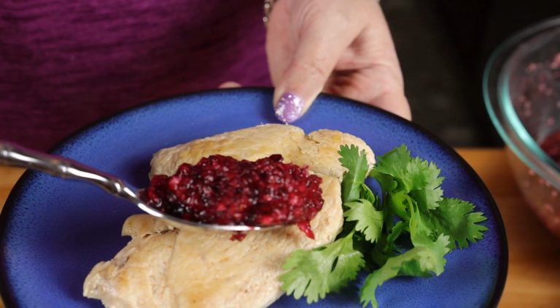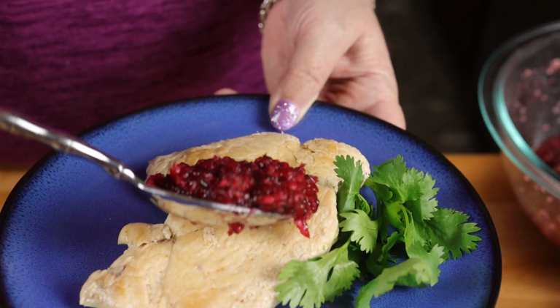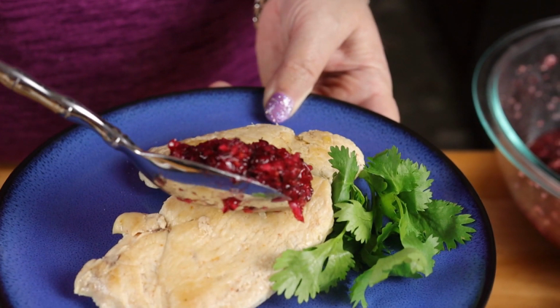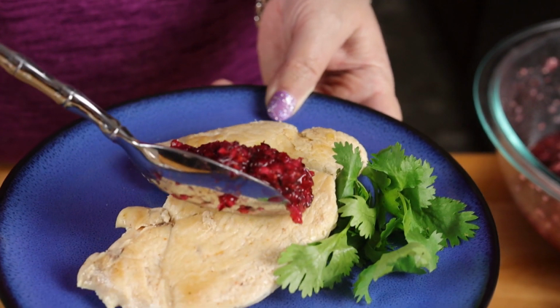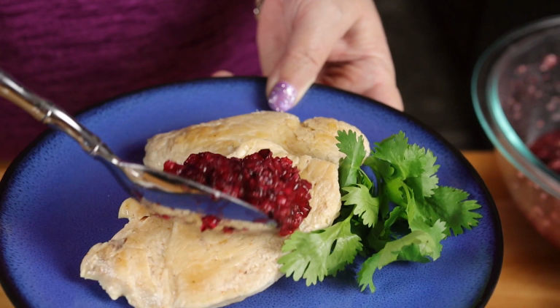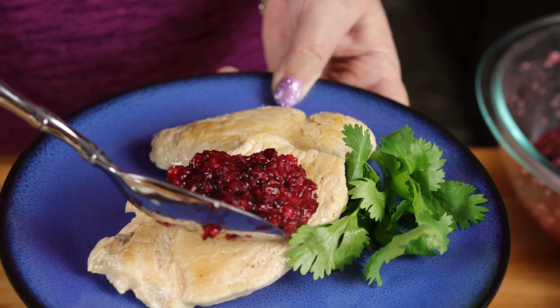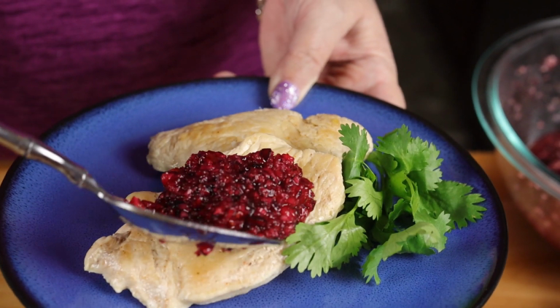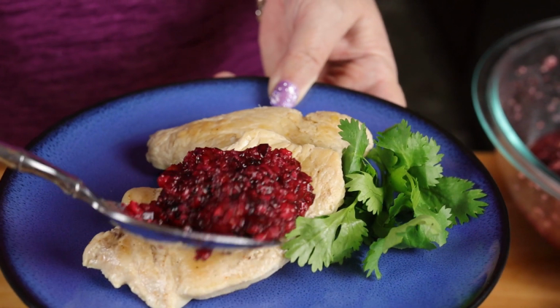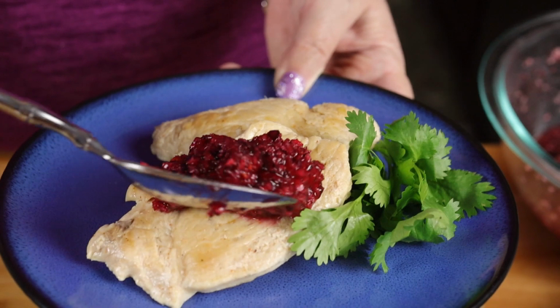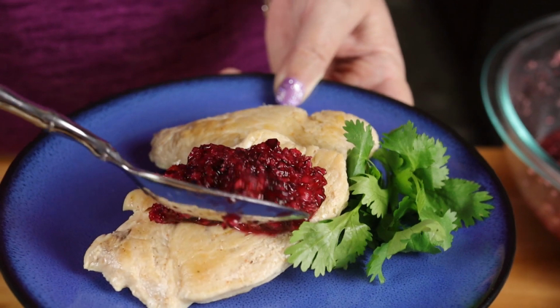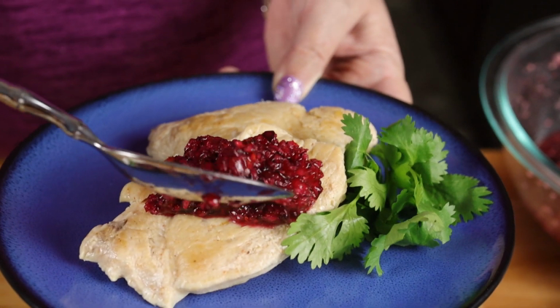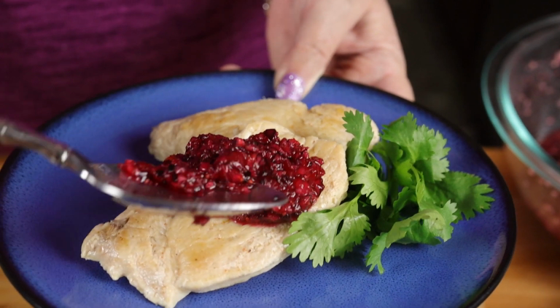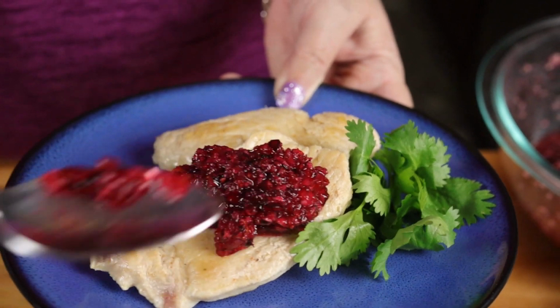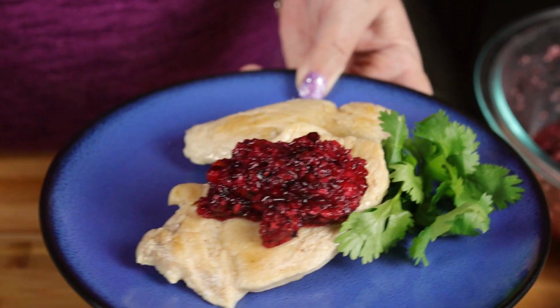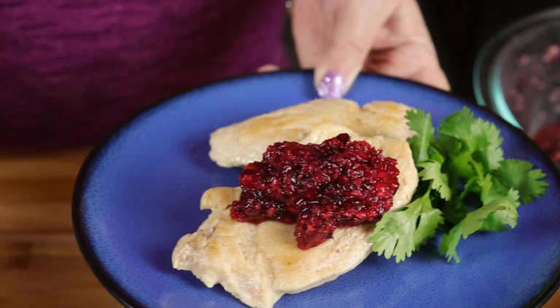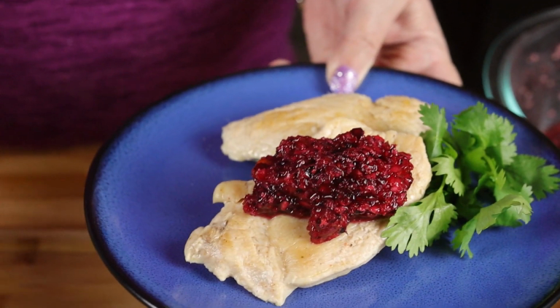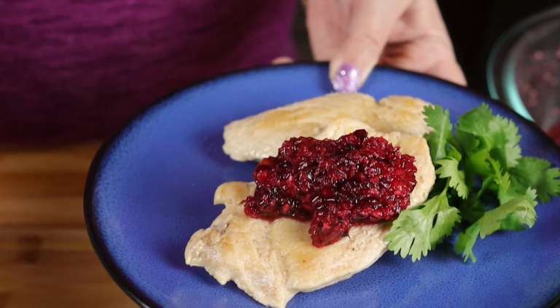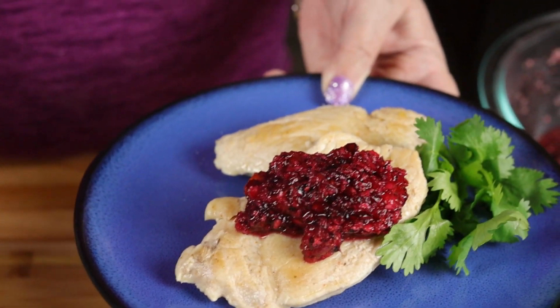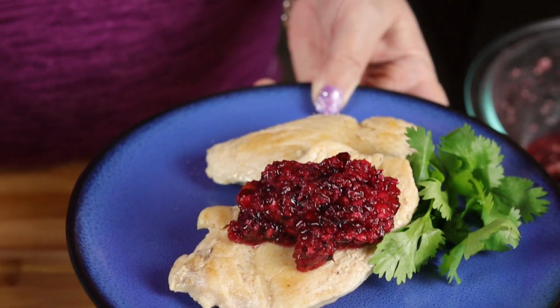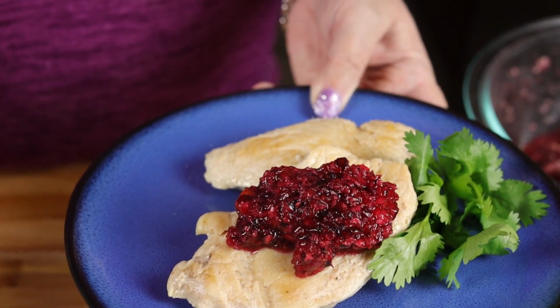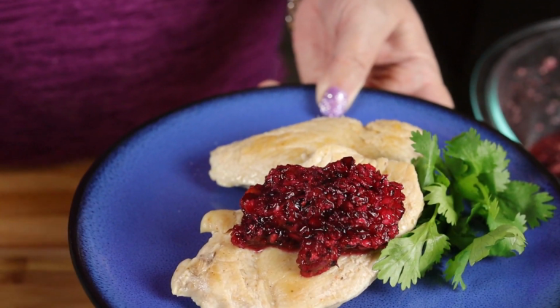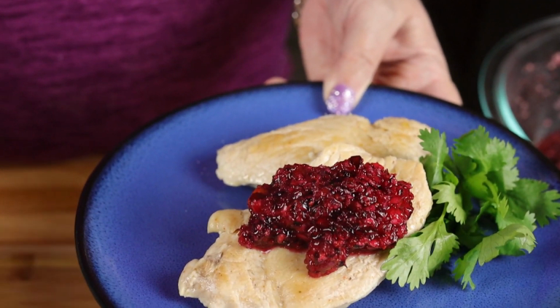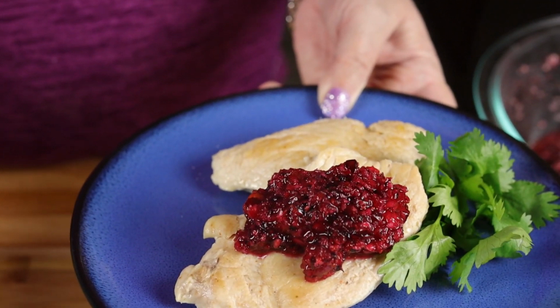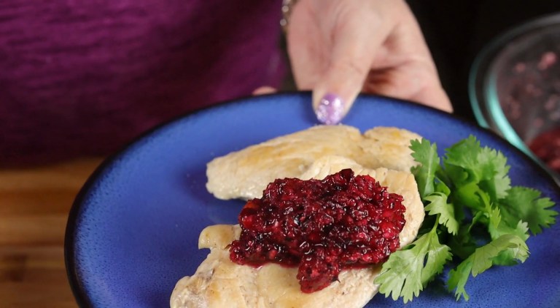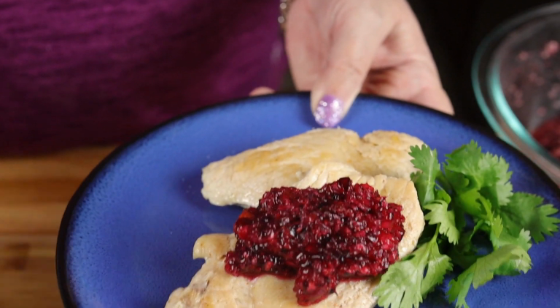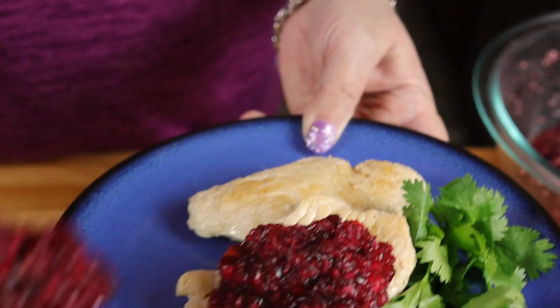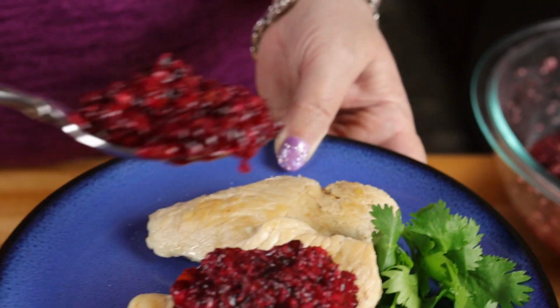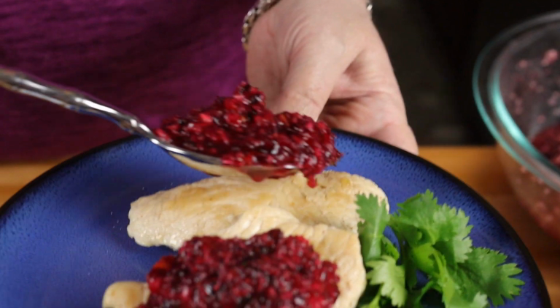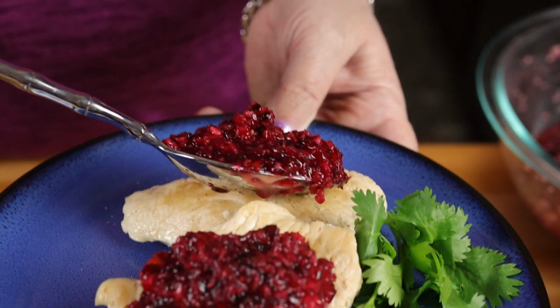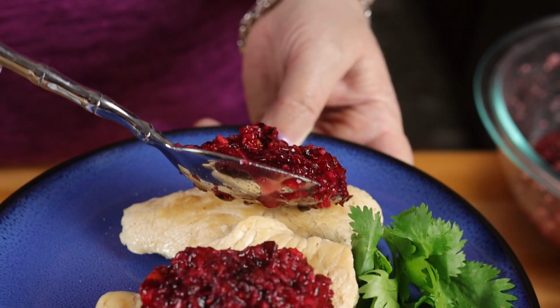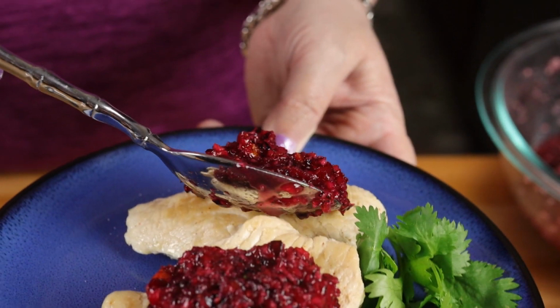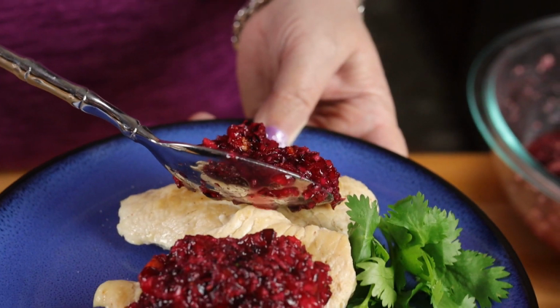This is fantastic with turkey, but it's also really good with chicken or pork tenderloin.